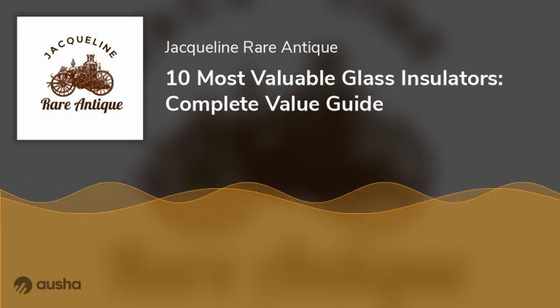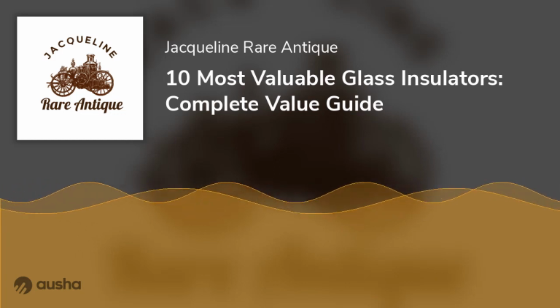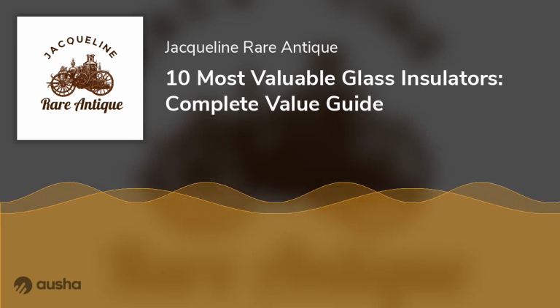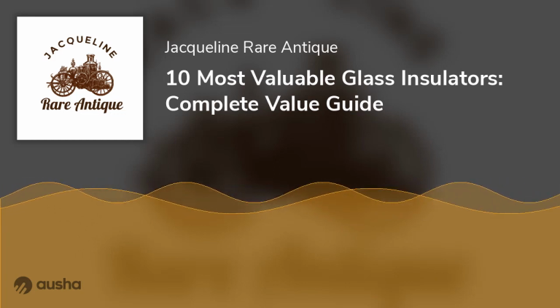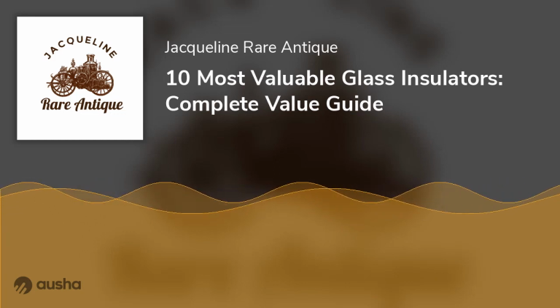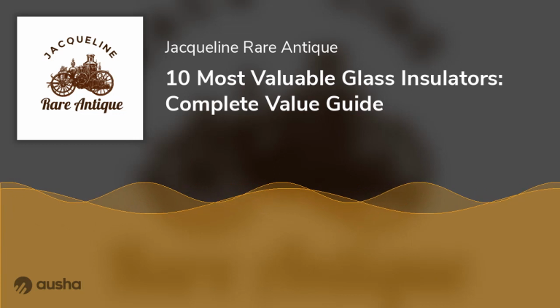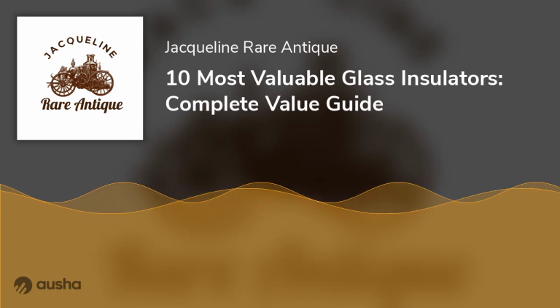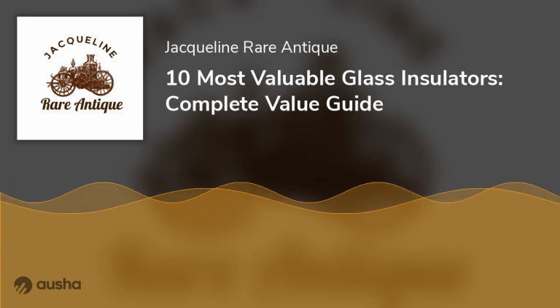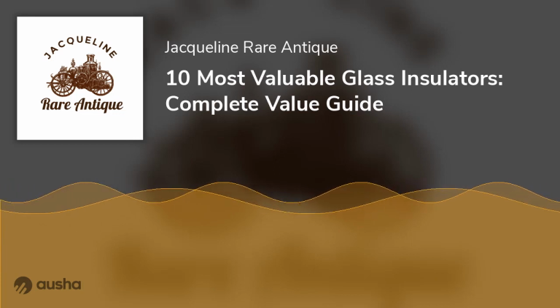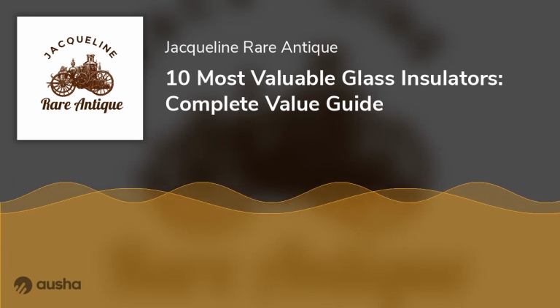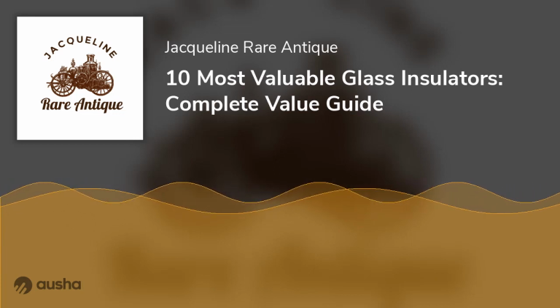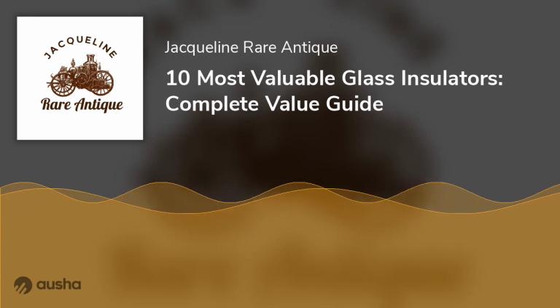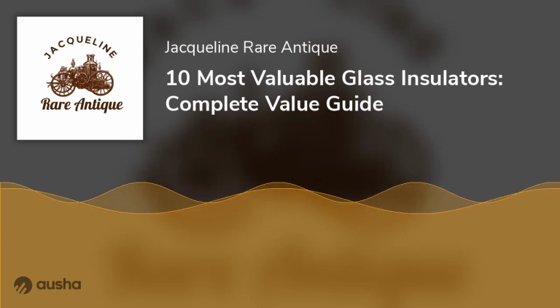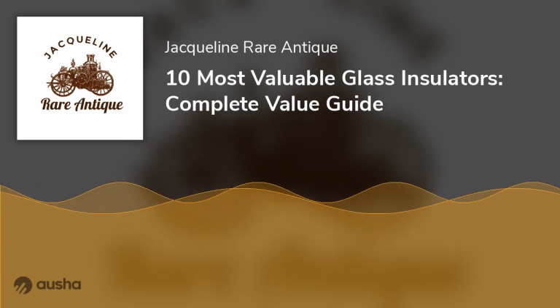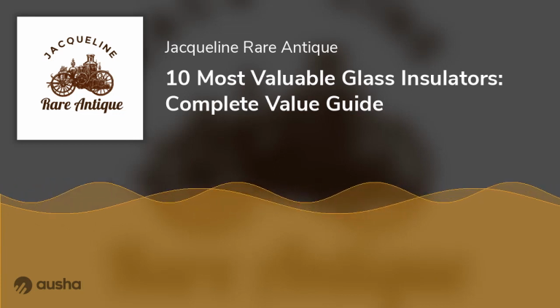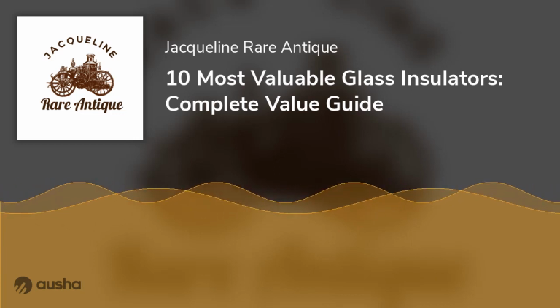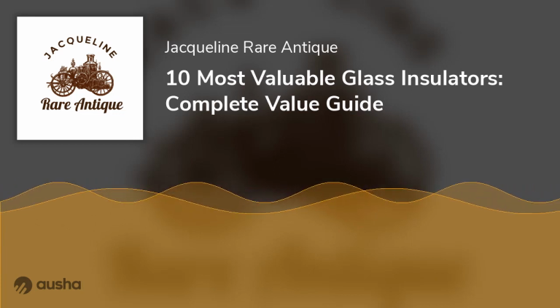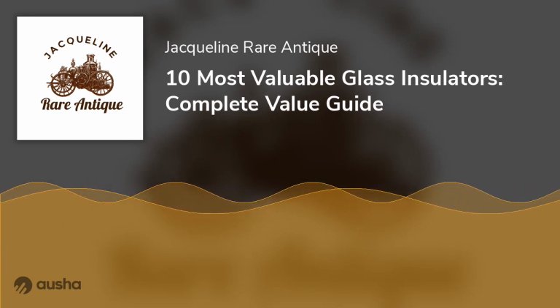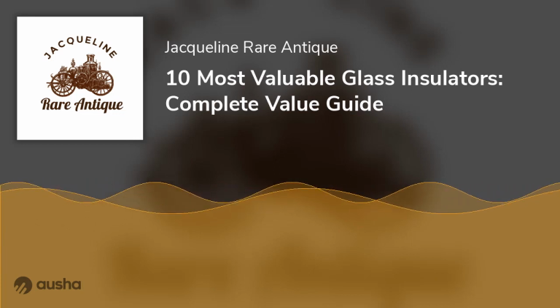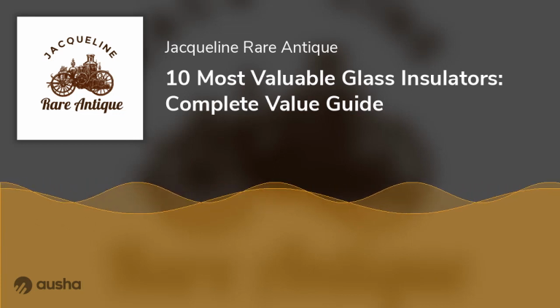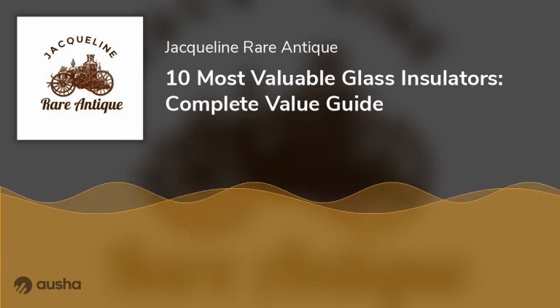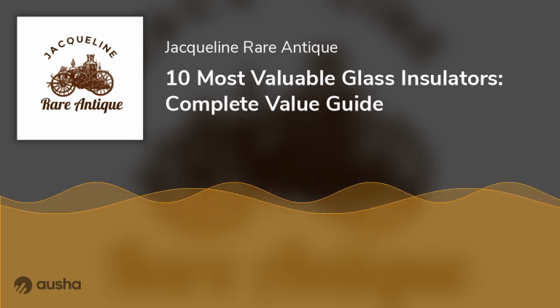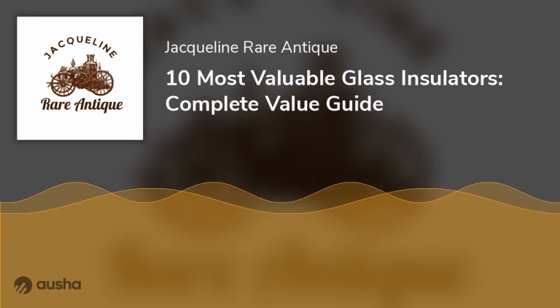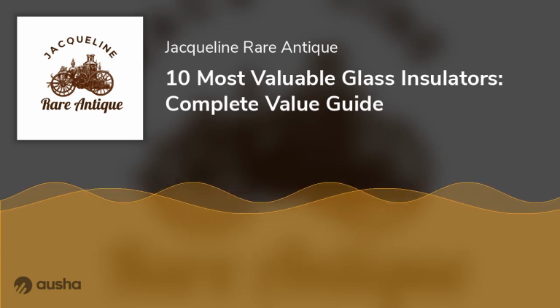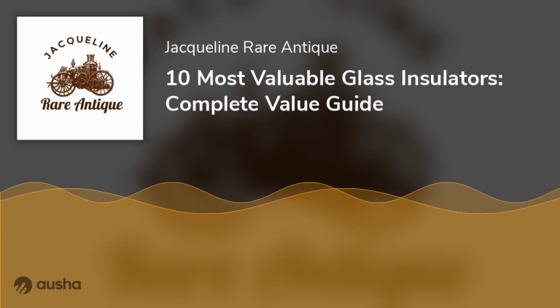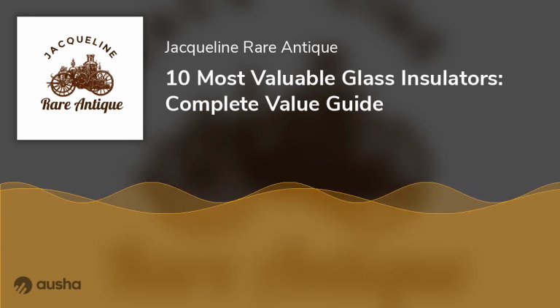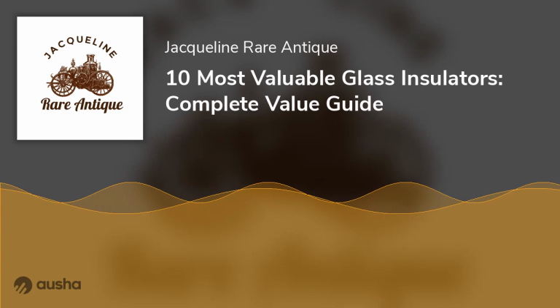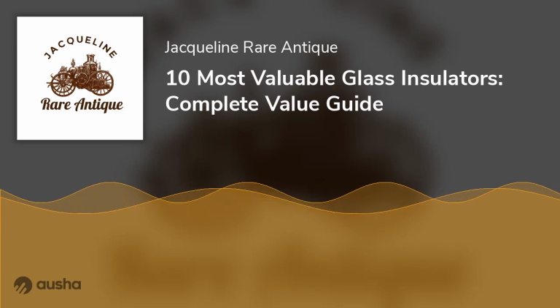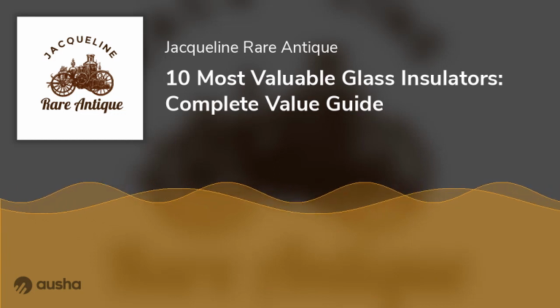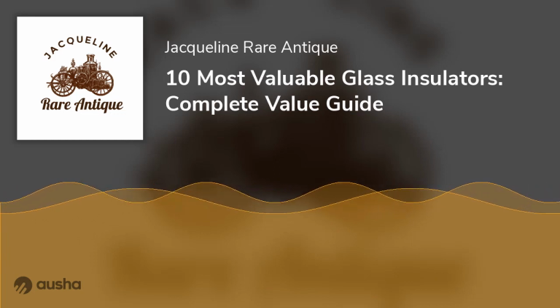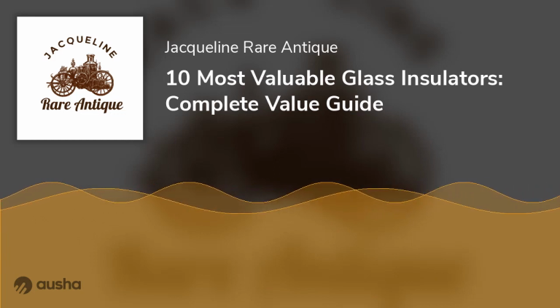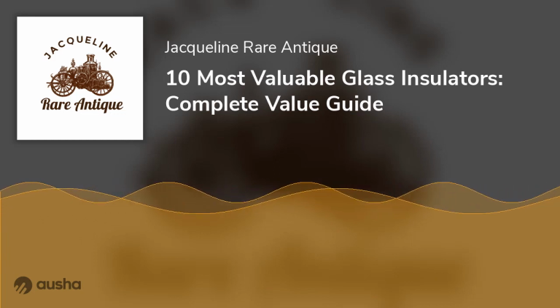Depending on the lighting where you keep it, this insulator is very noticeable as it takes the surrounding light and makes it its own.